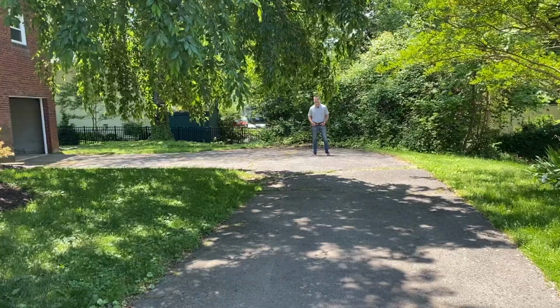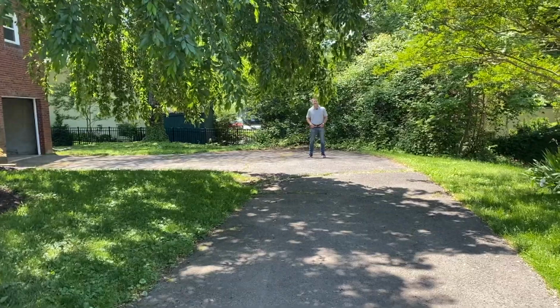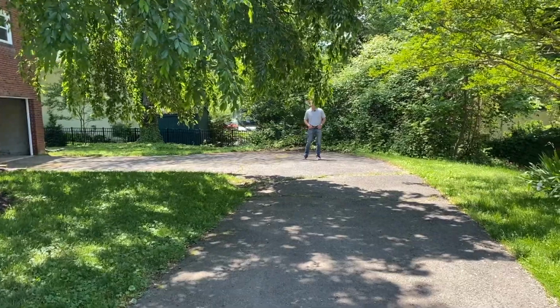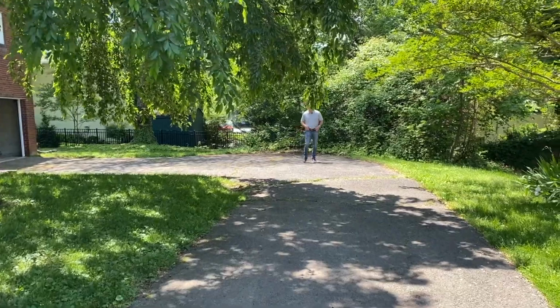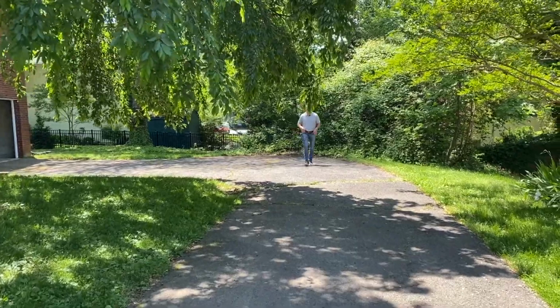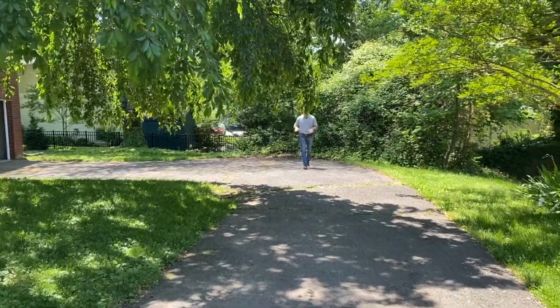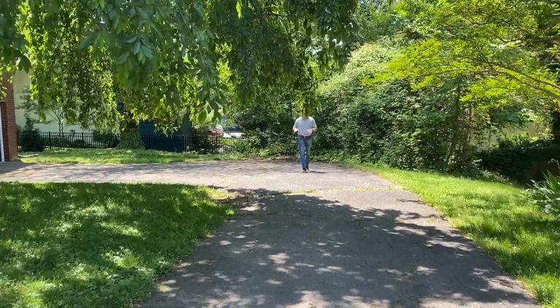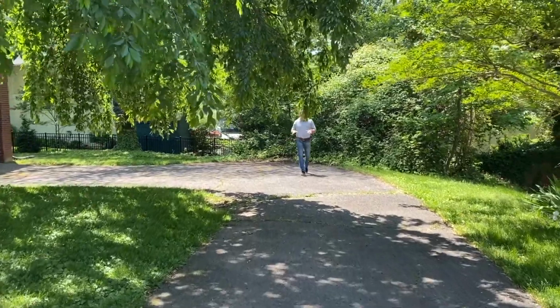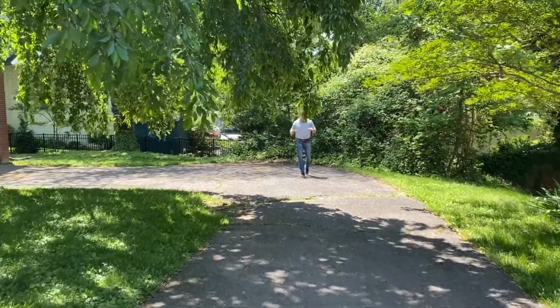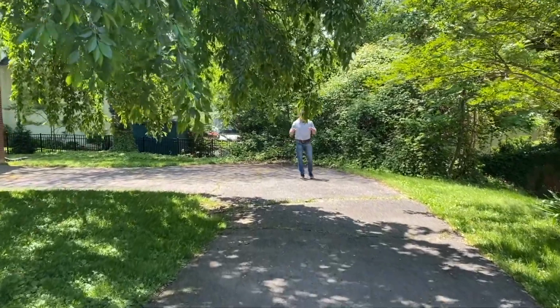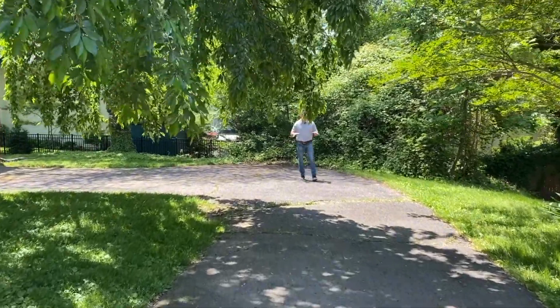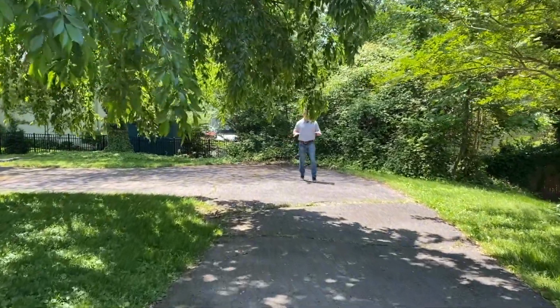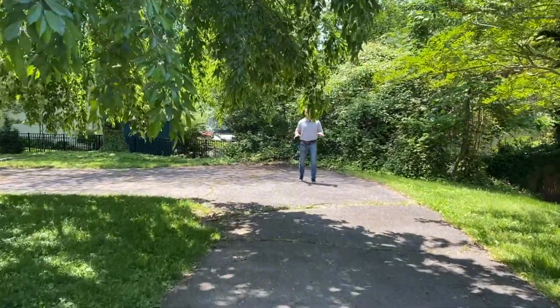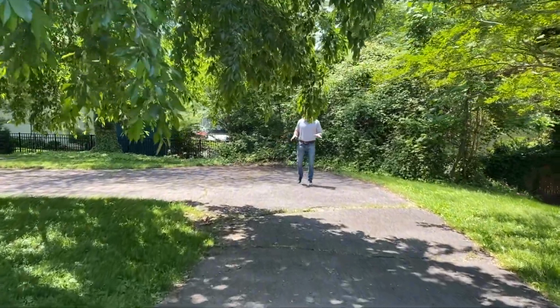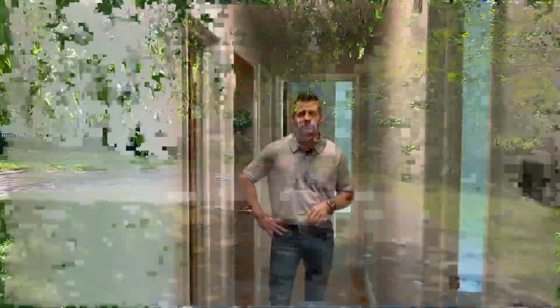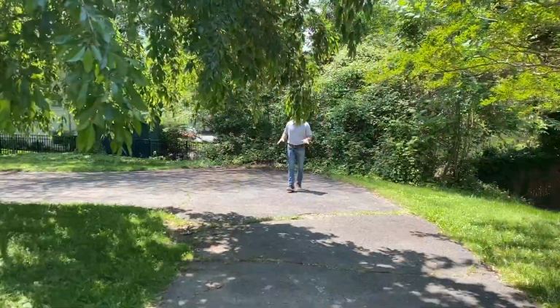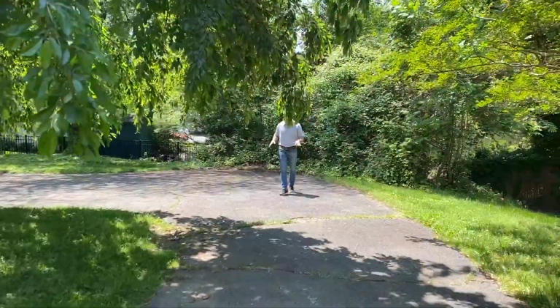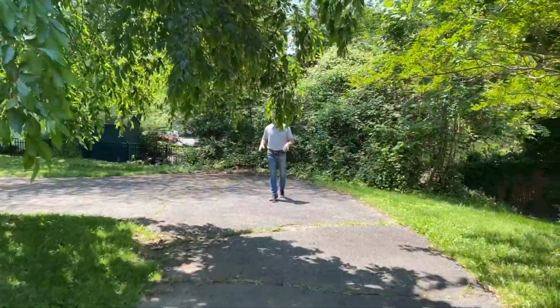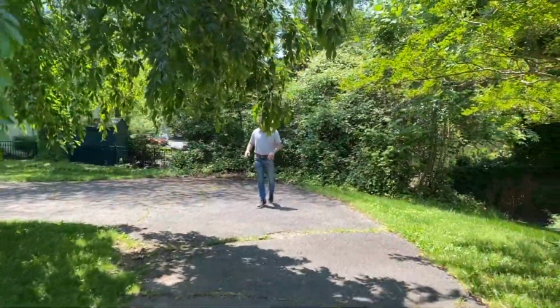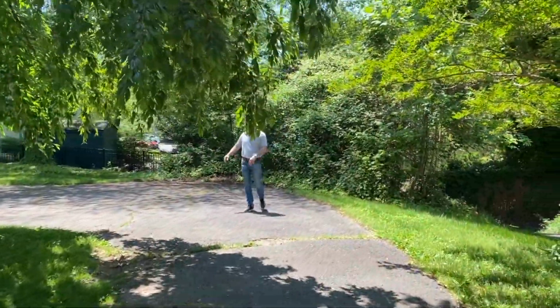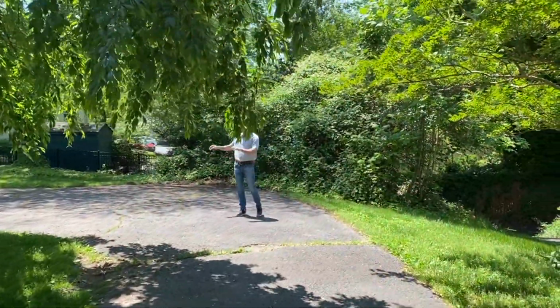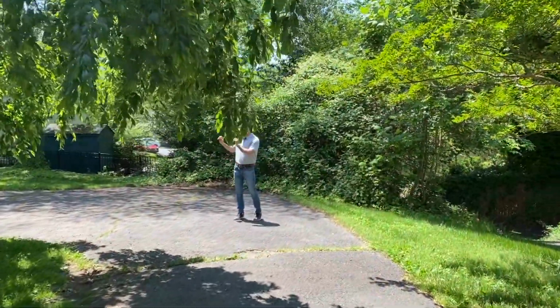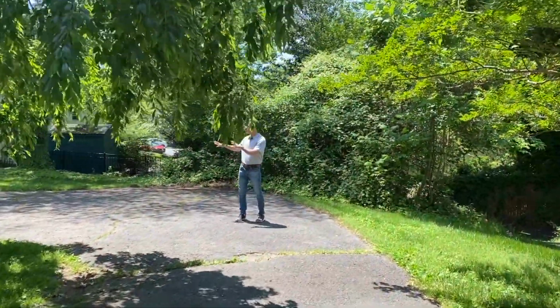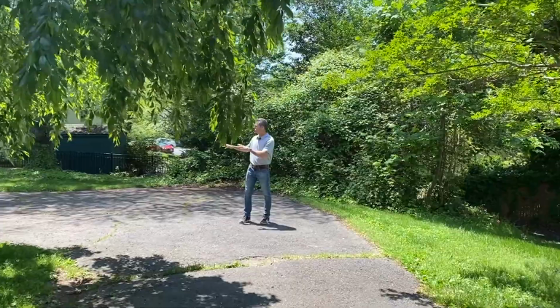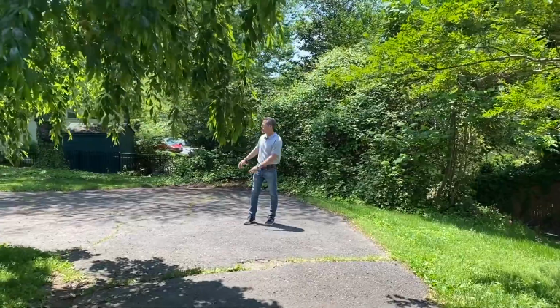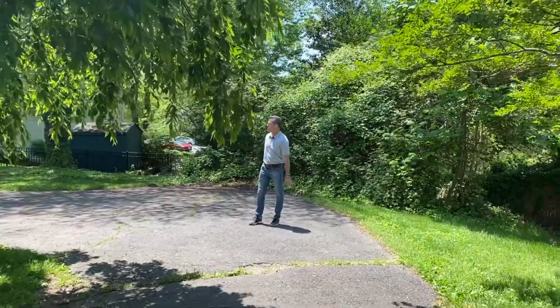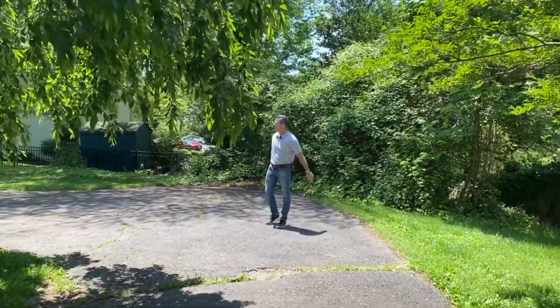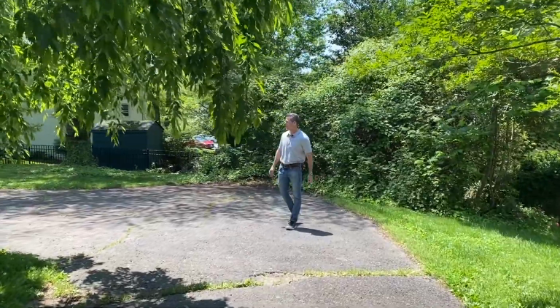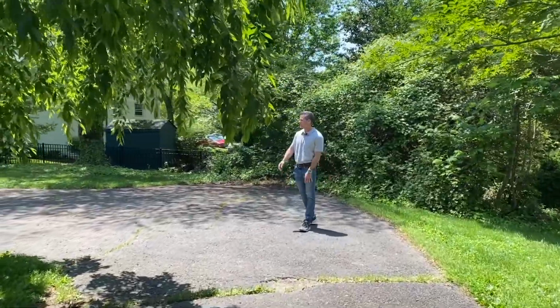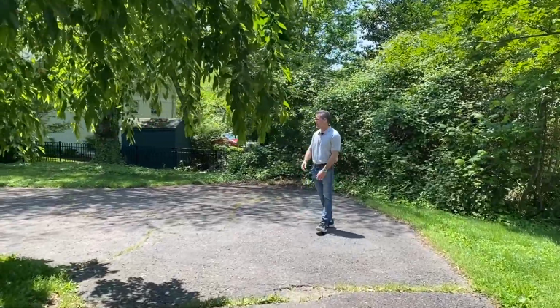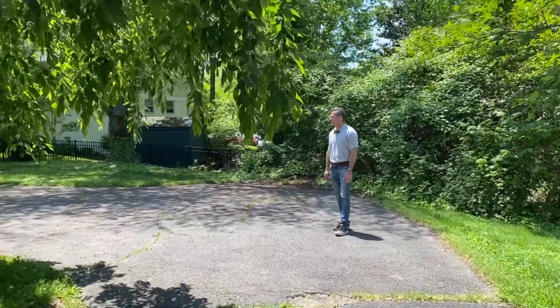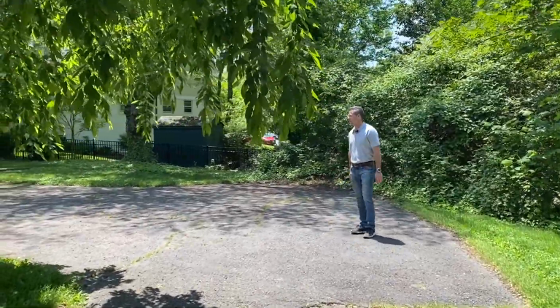And finally, this property has a nice, big, long driveway, and a huge, two-car, oversized garage.